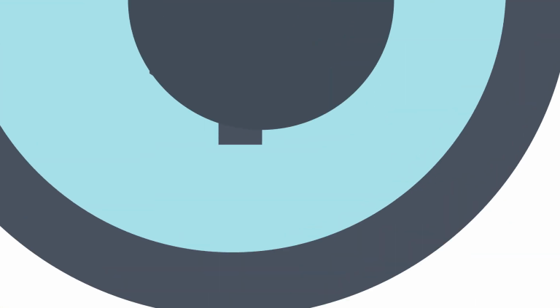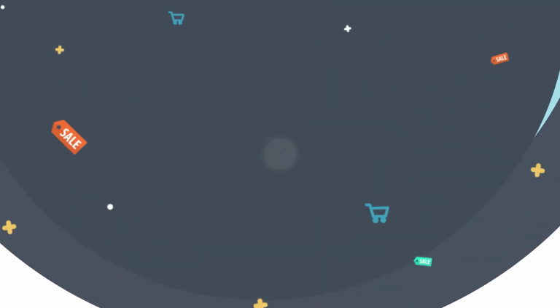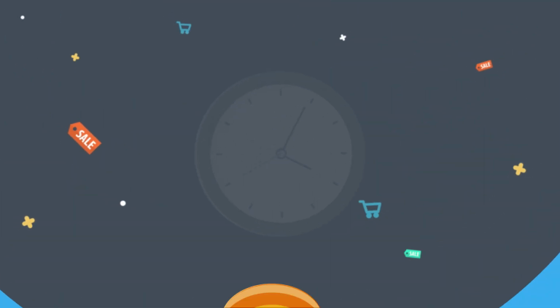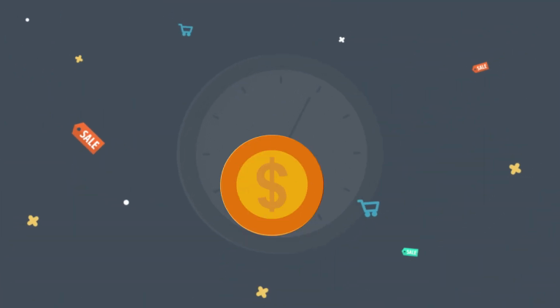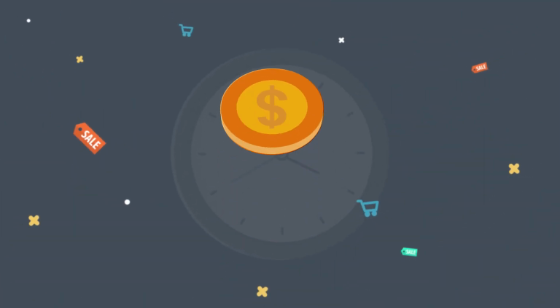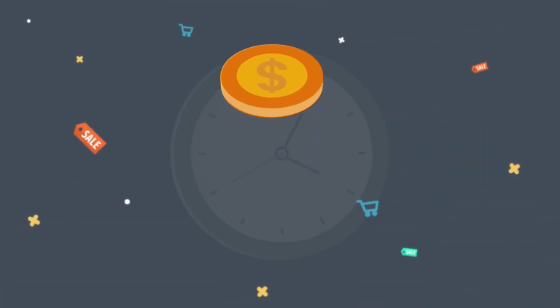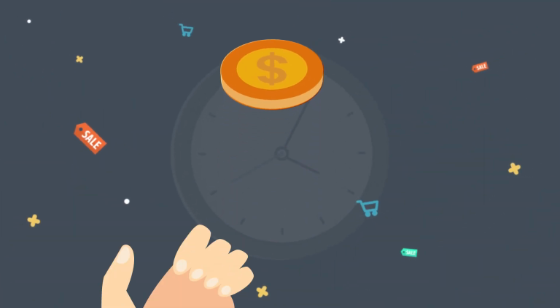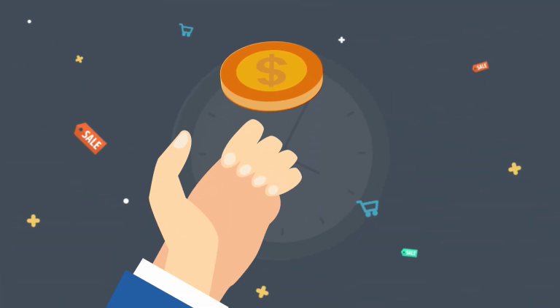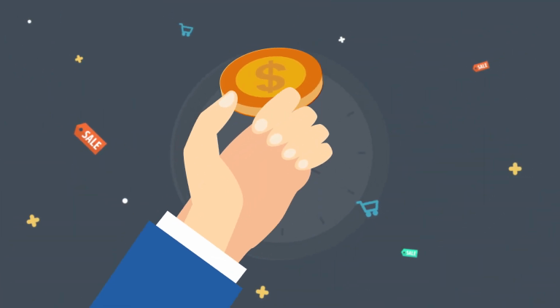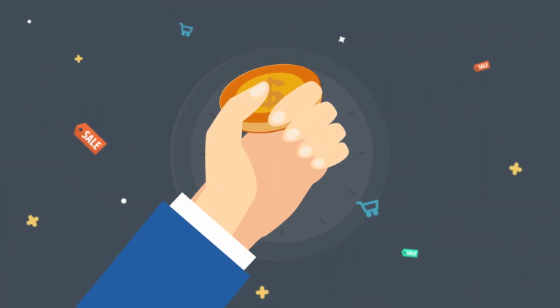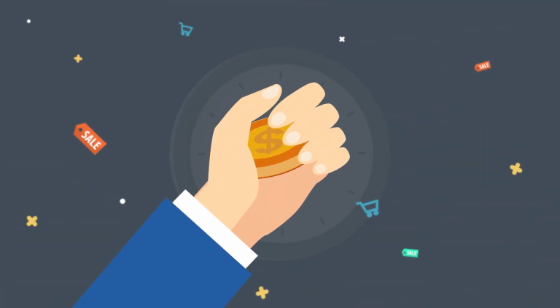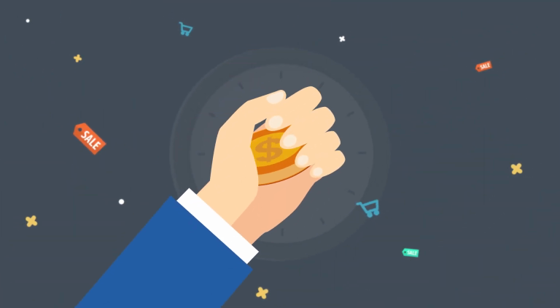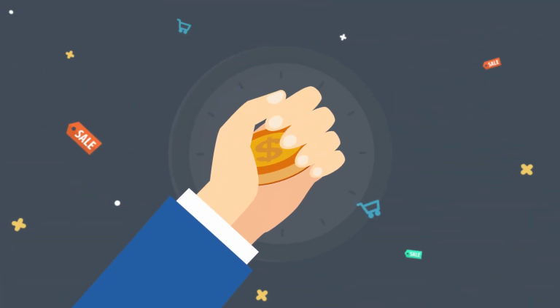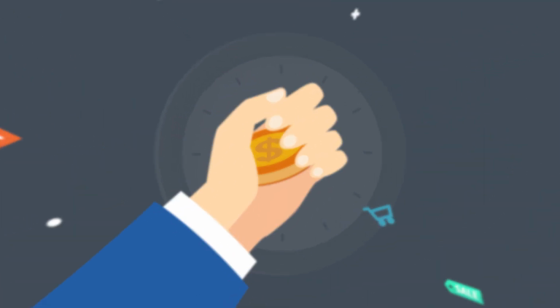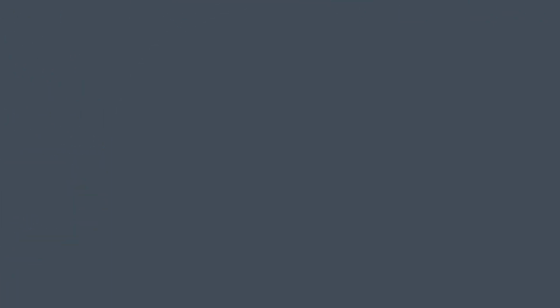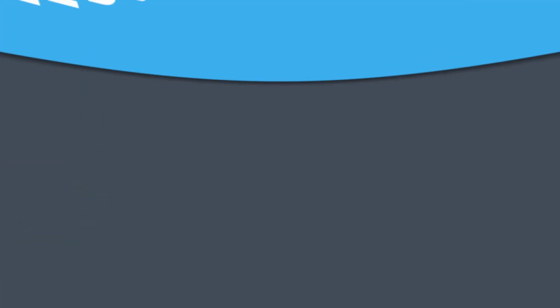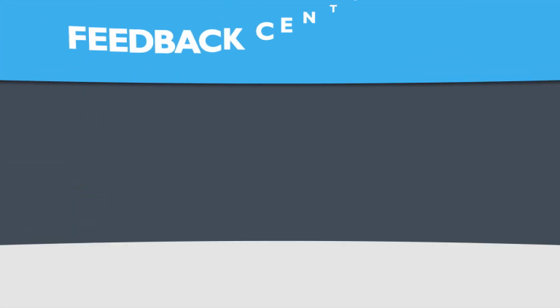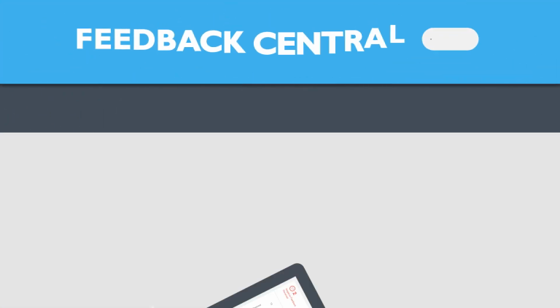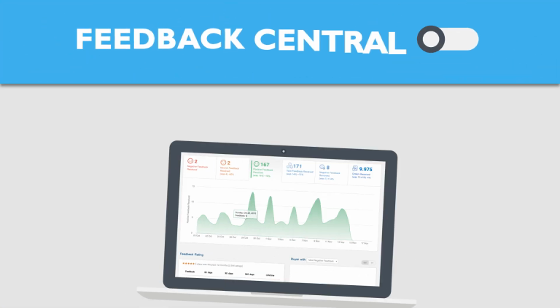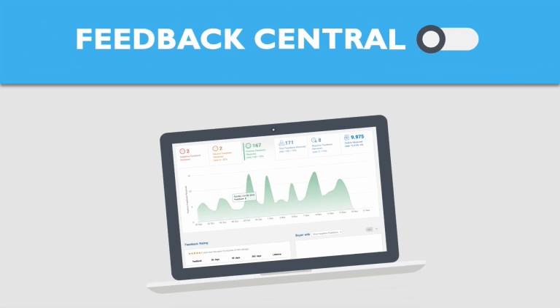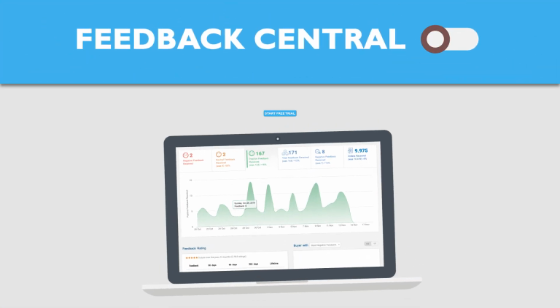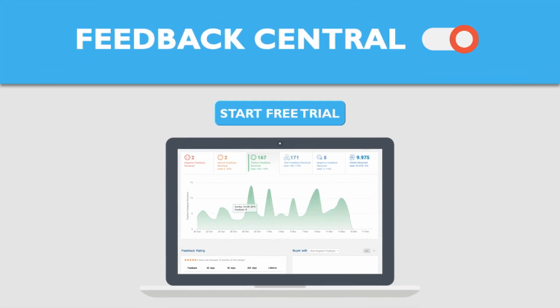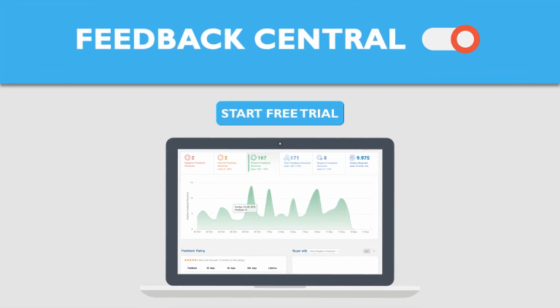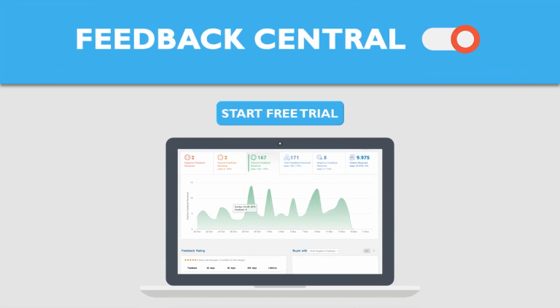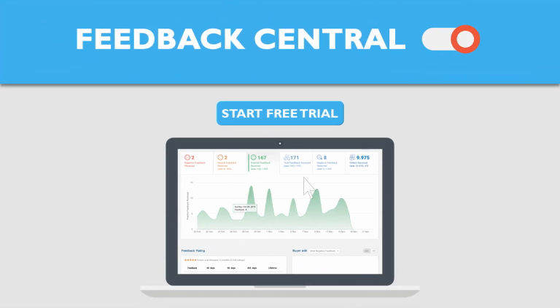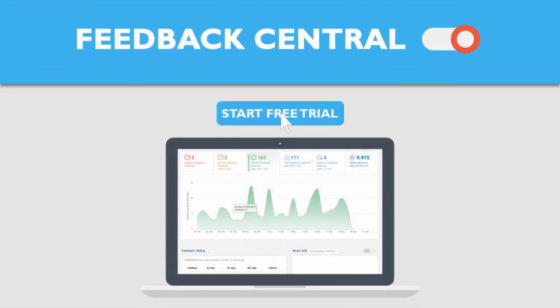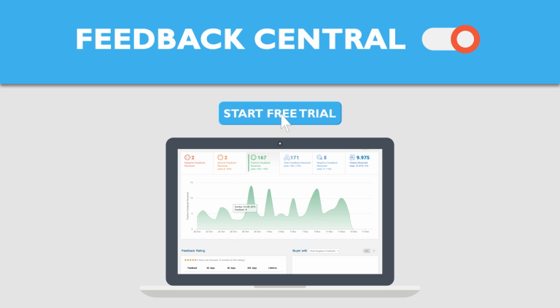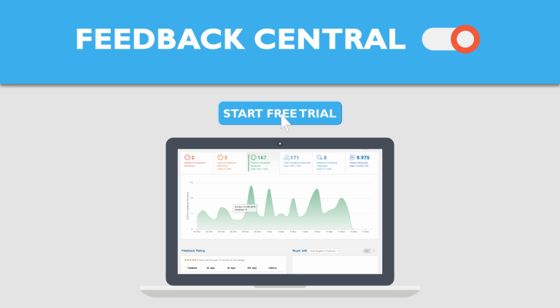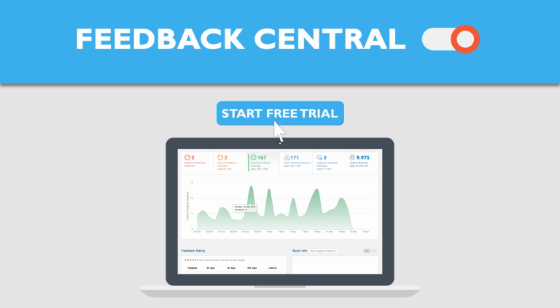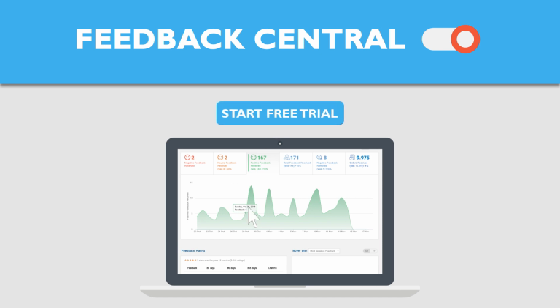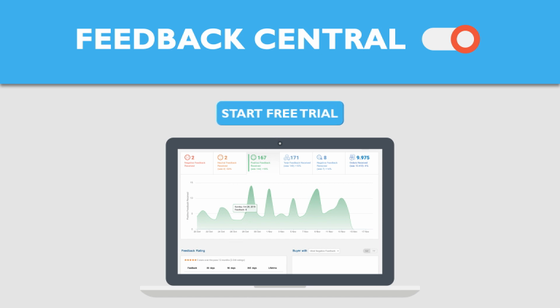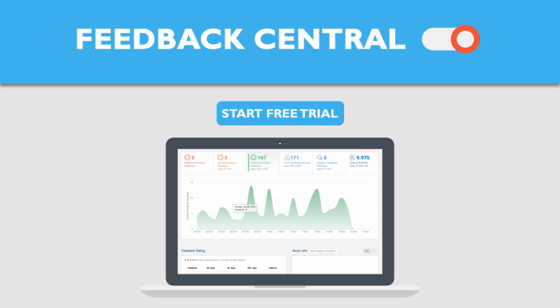Time is money when selling on Amazon. Try Feedback Central to start saving time now. See you soon!